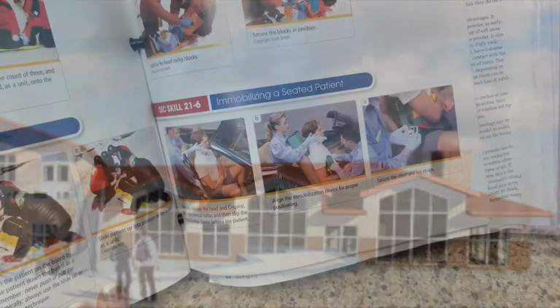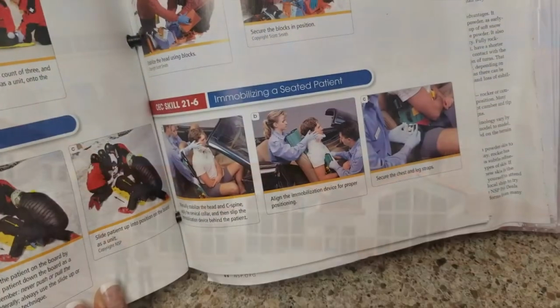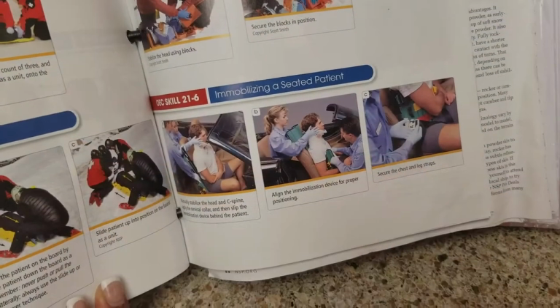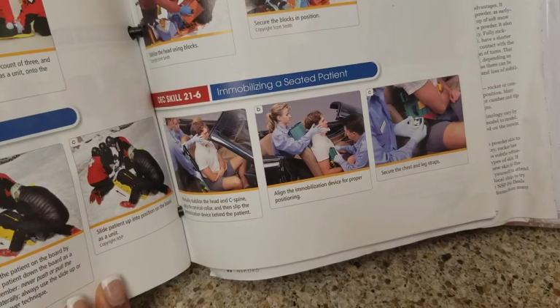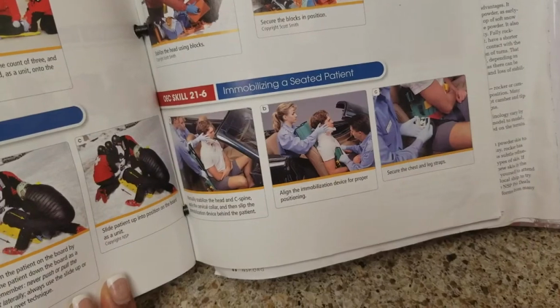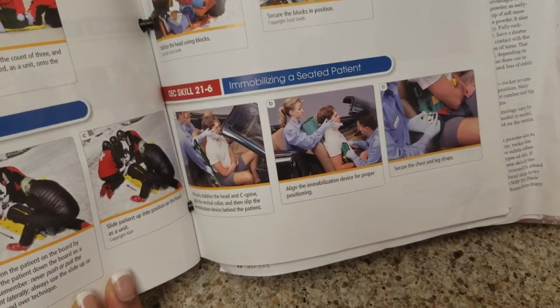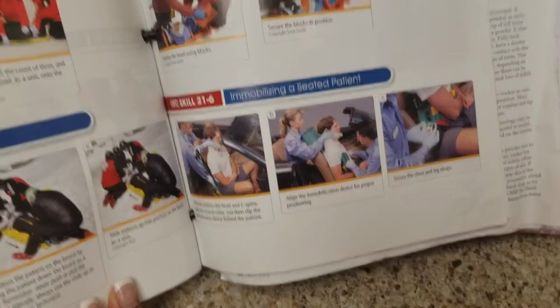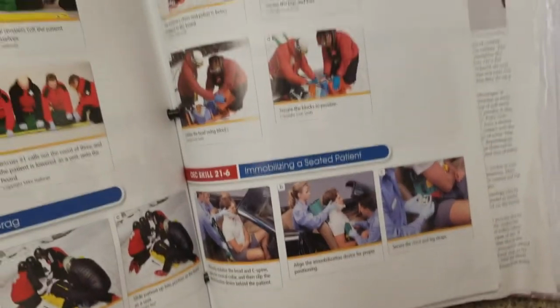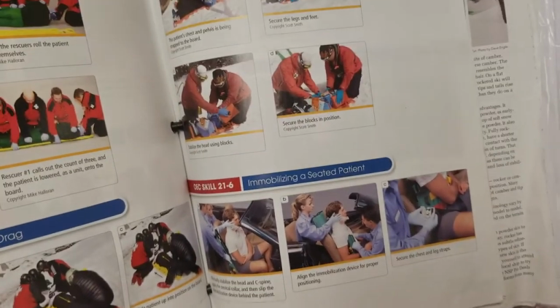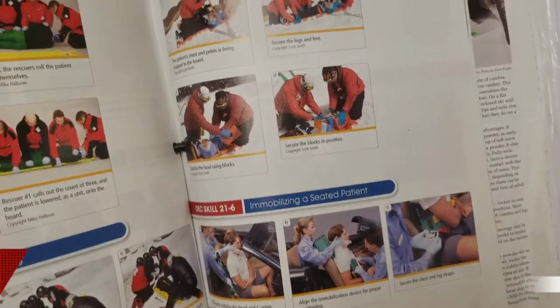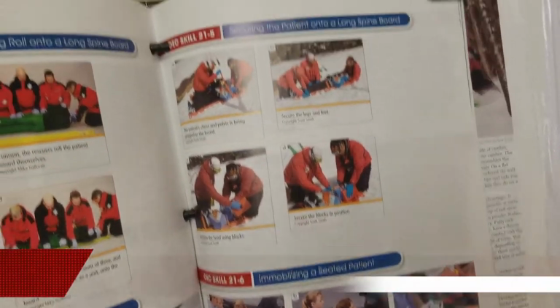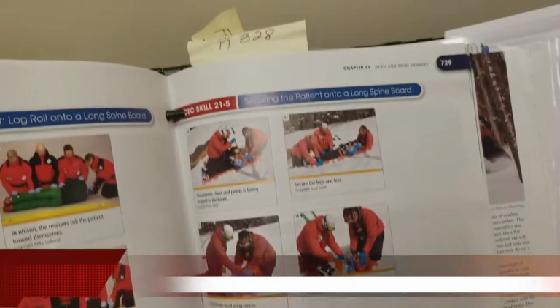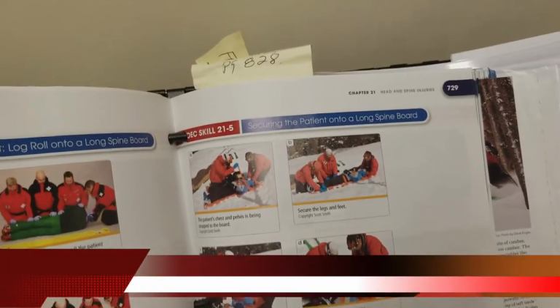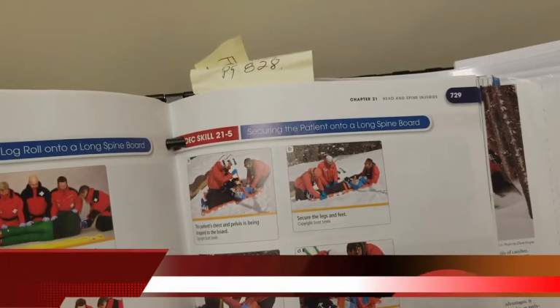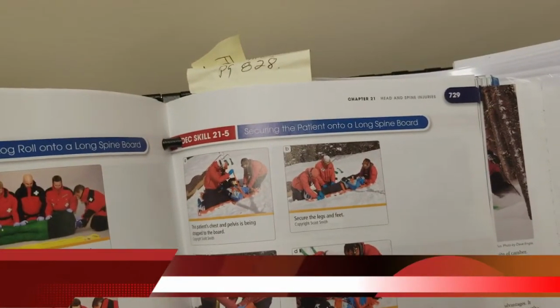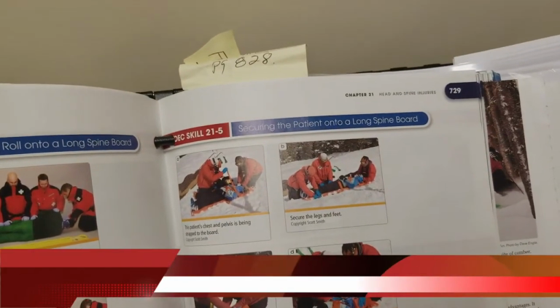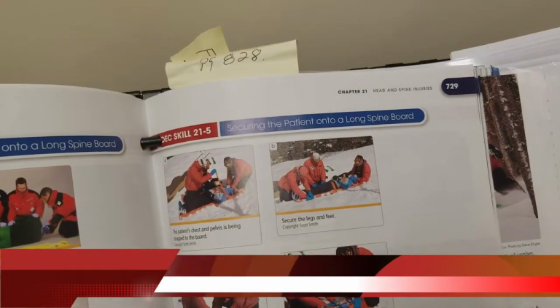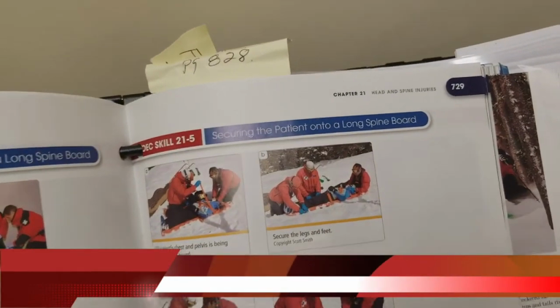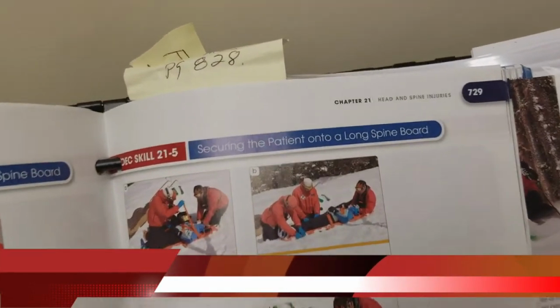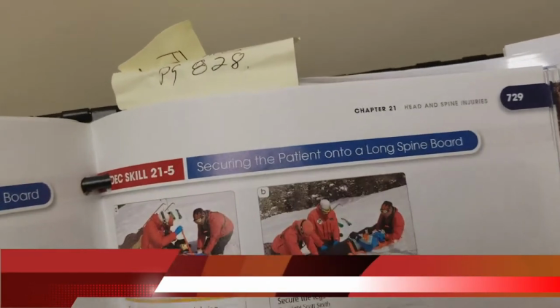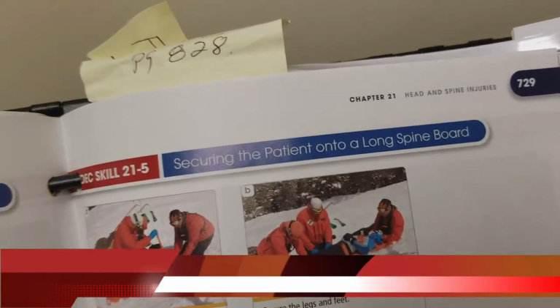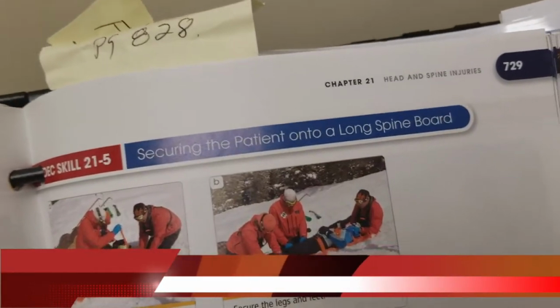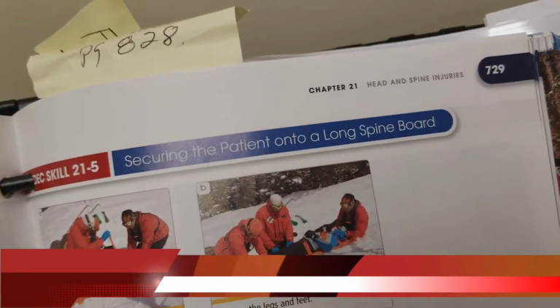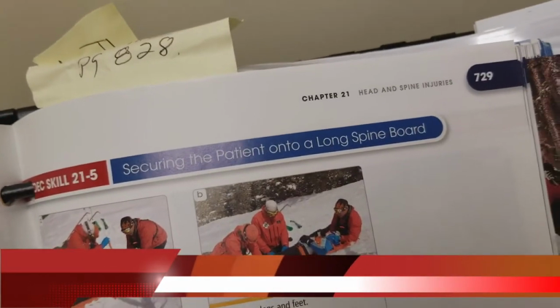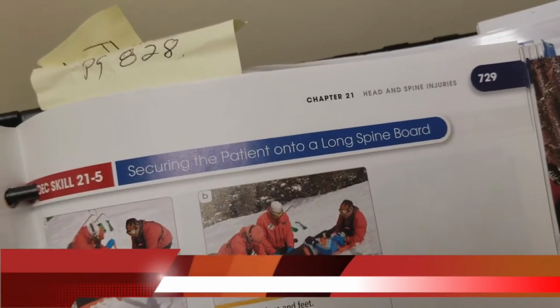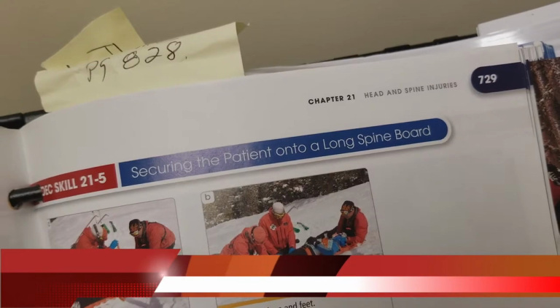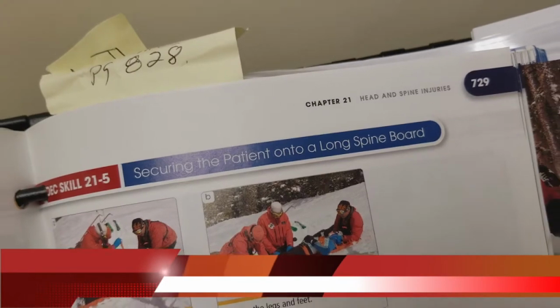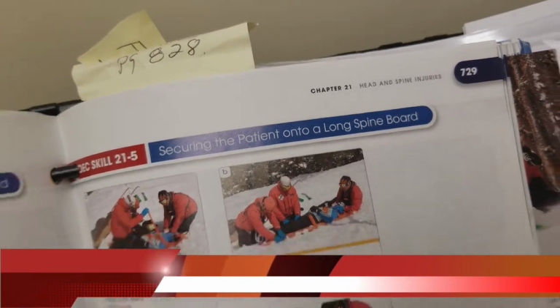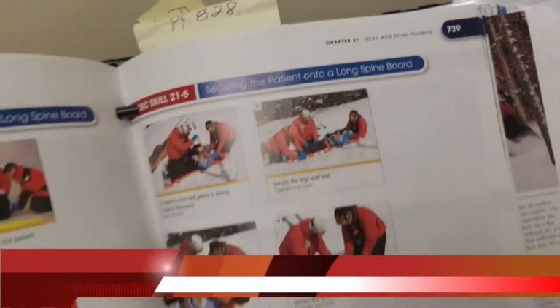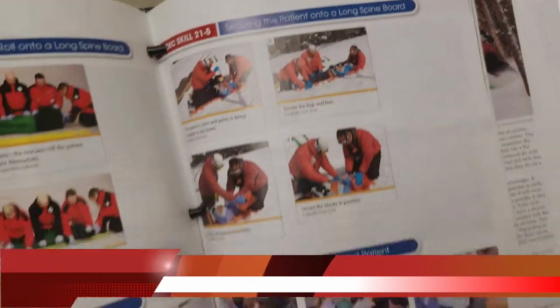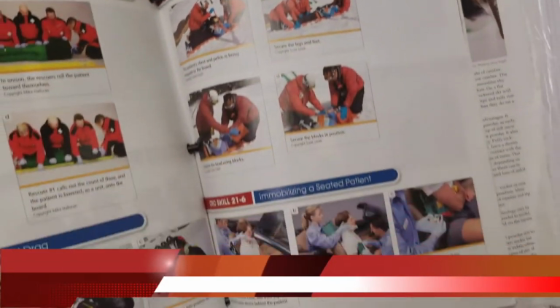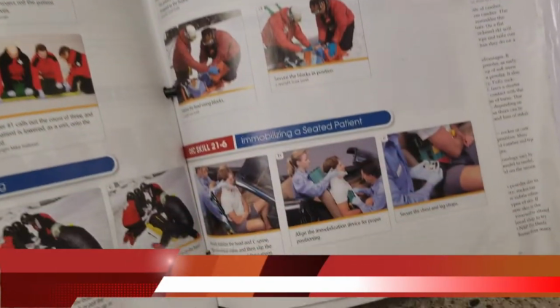So, Short Board of Mobilization is in the OEC Manual, 5th edition, on page 729 and 730.